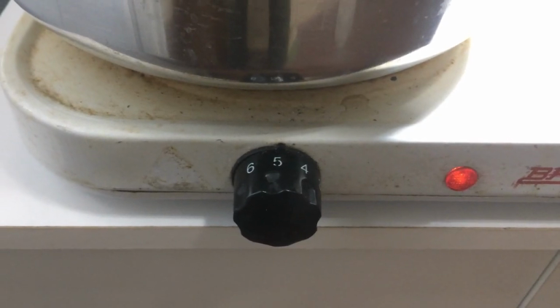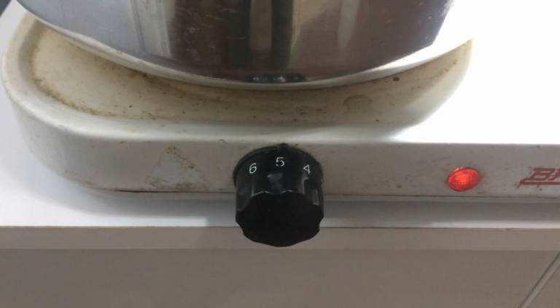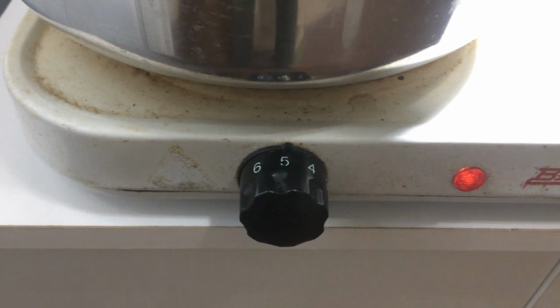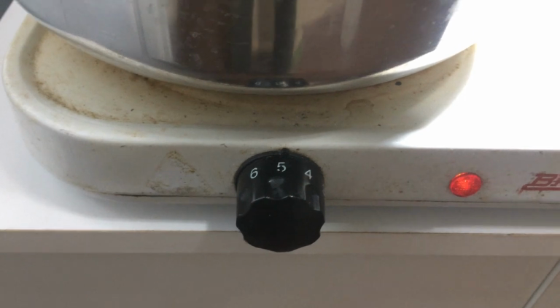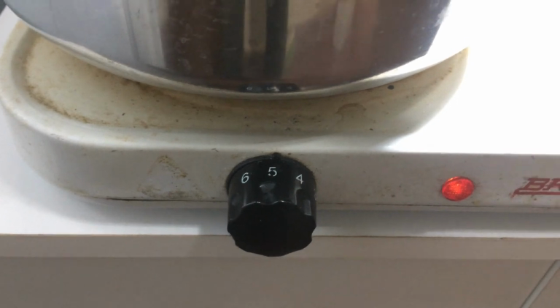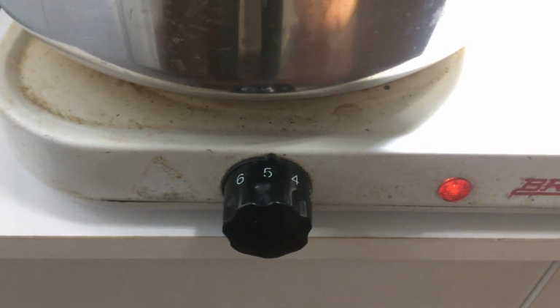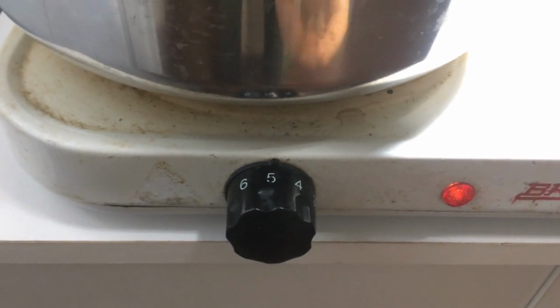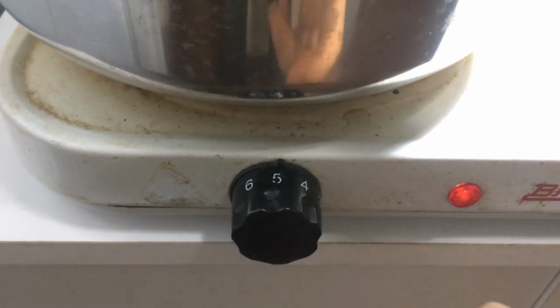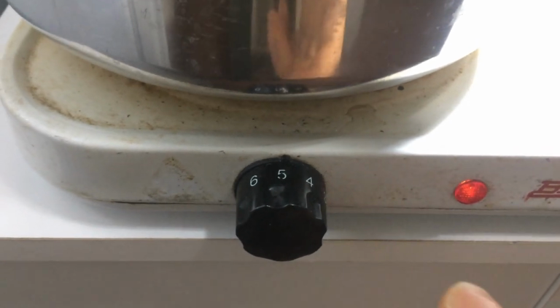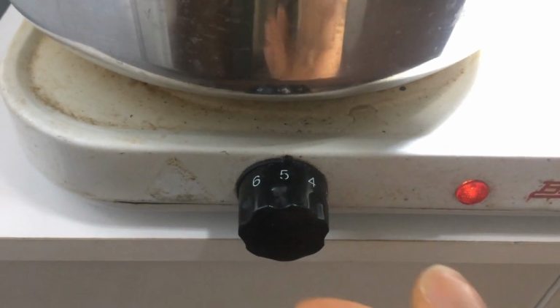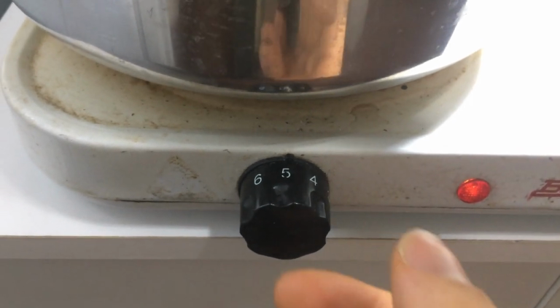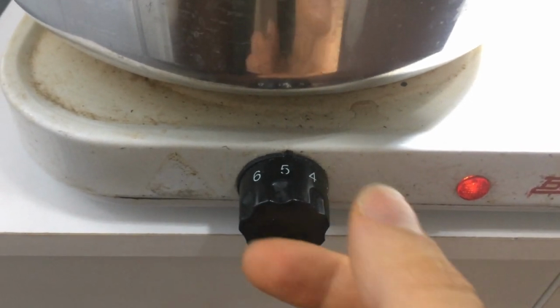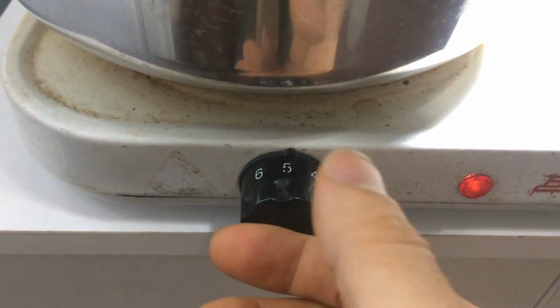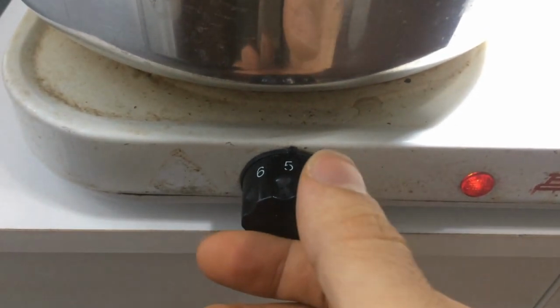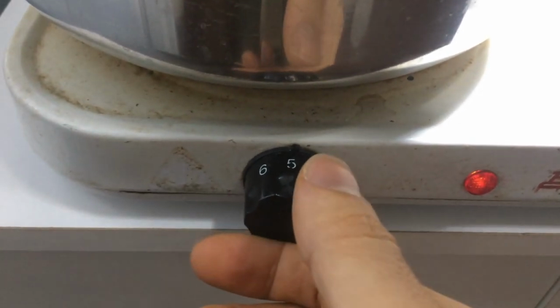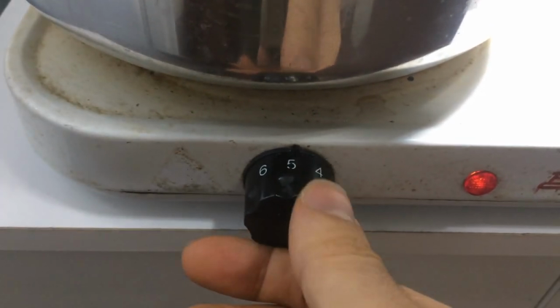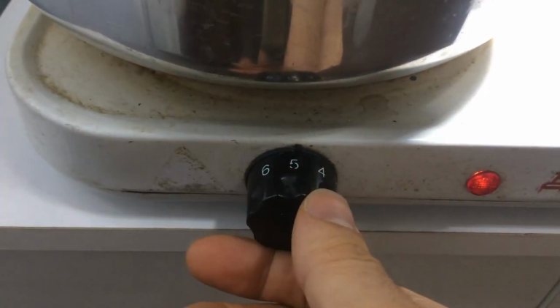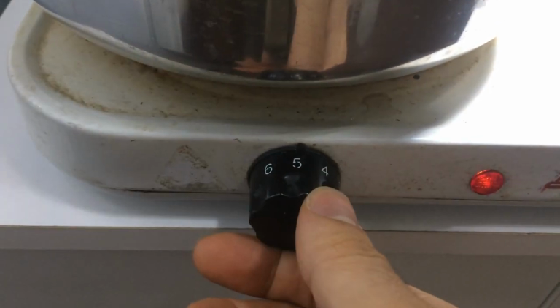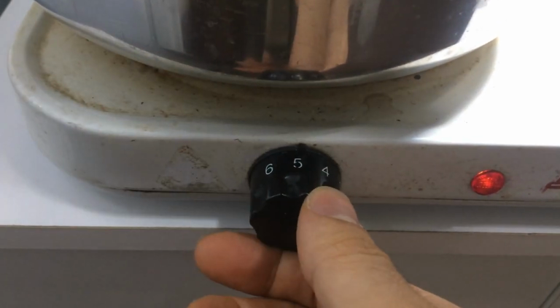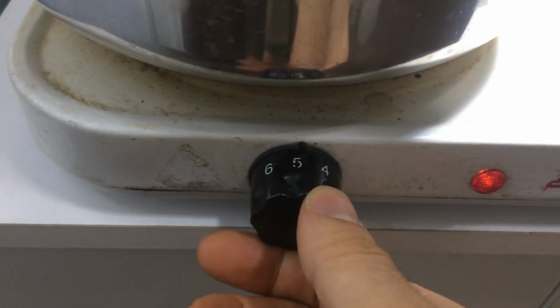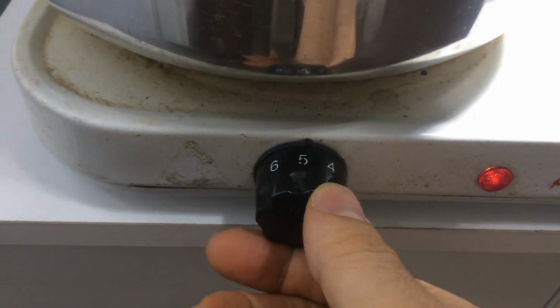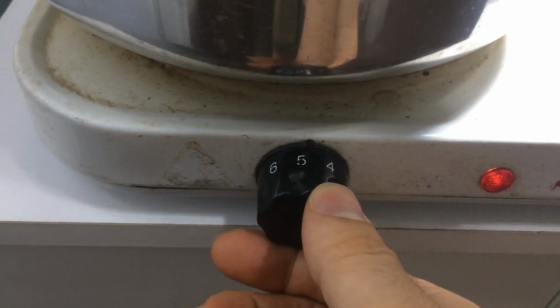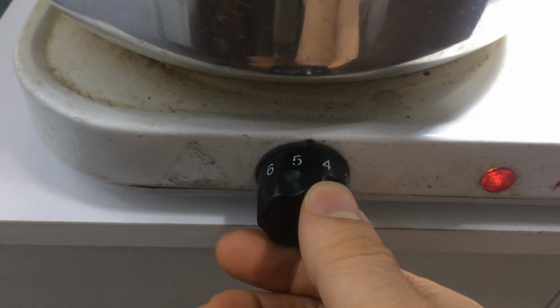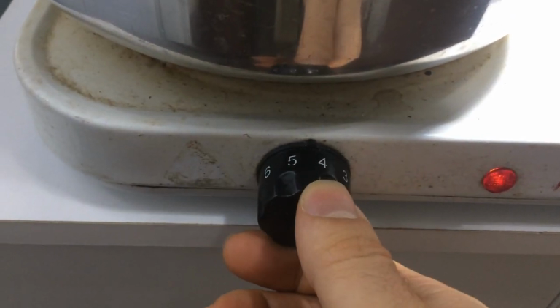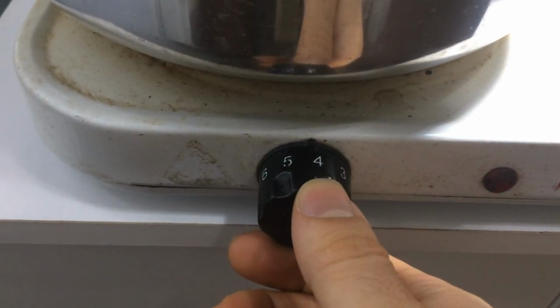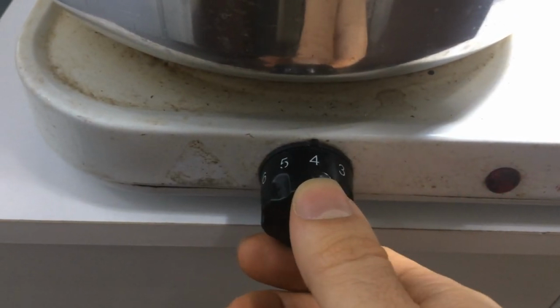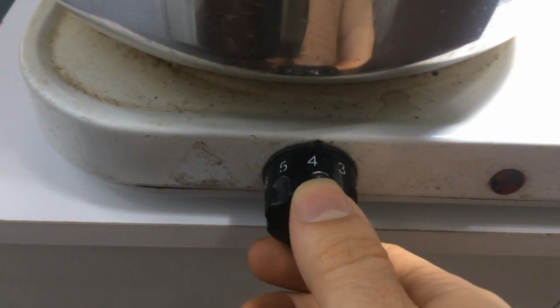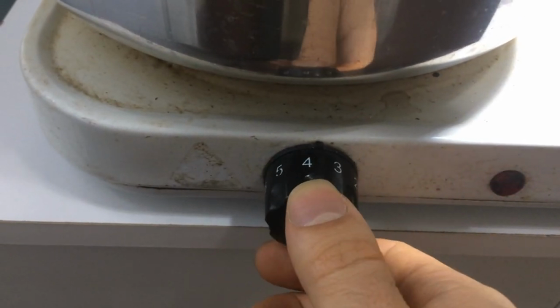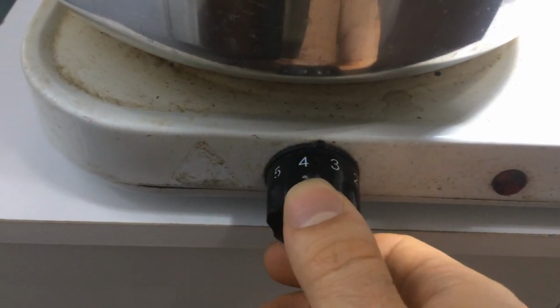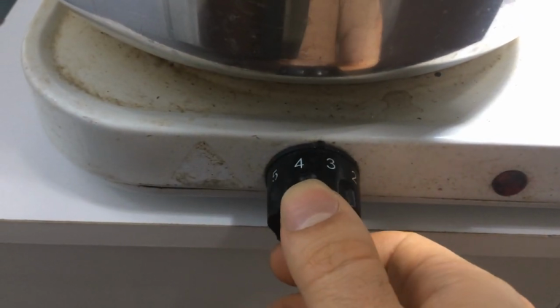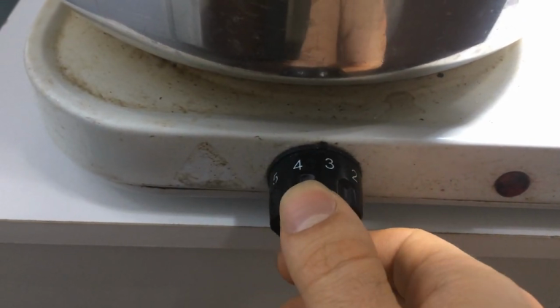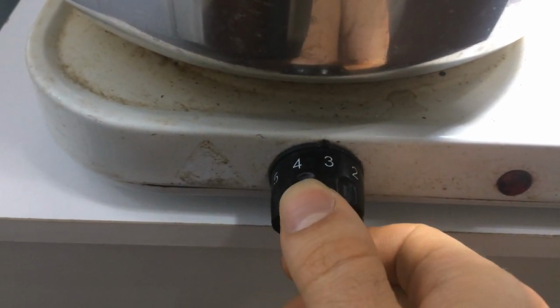Finally, bring the water to a boil for about an hour and a half. After that time has passed, turn off the heat and let the pressure cooker cool for at least 8 hours.